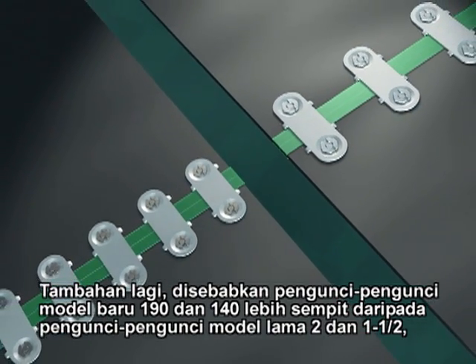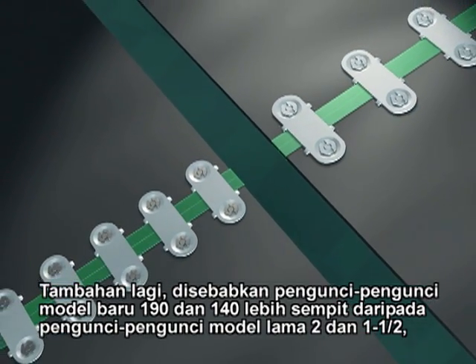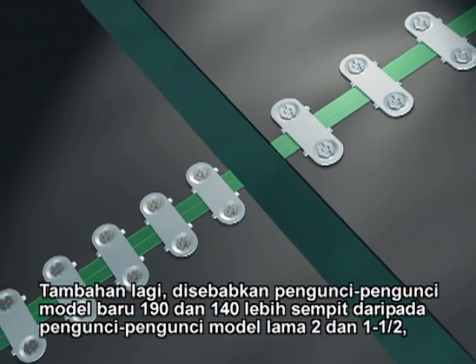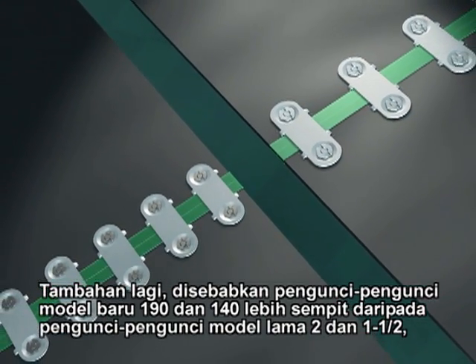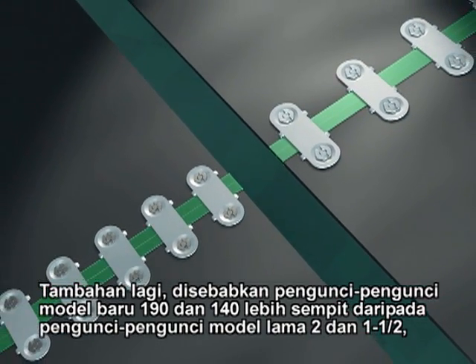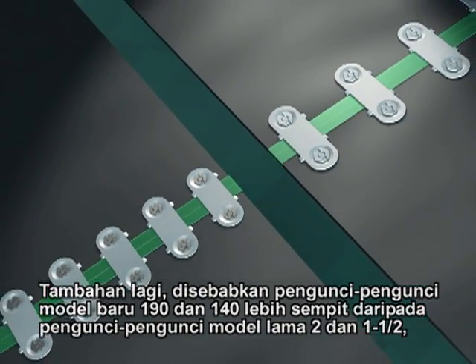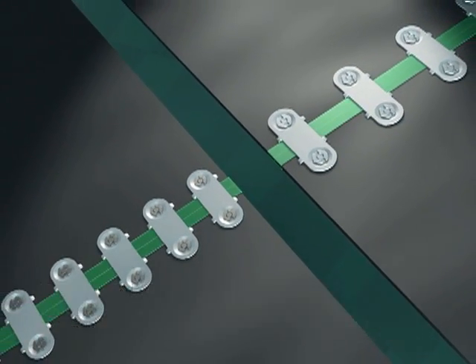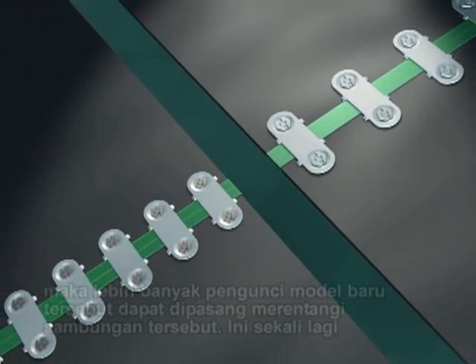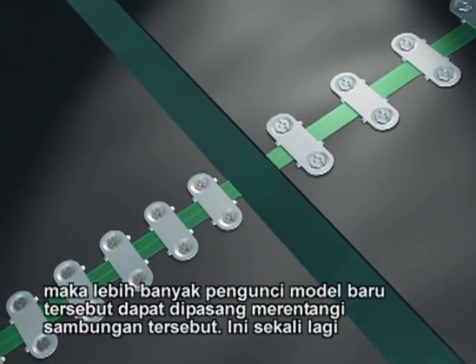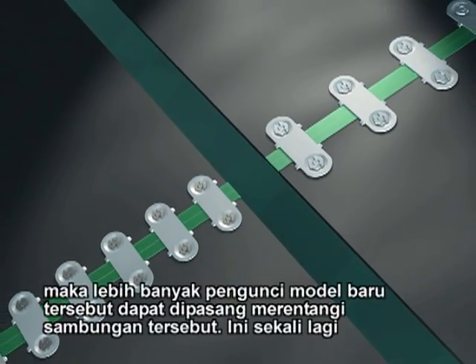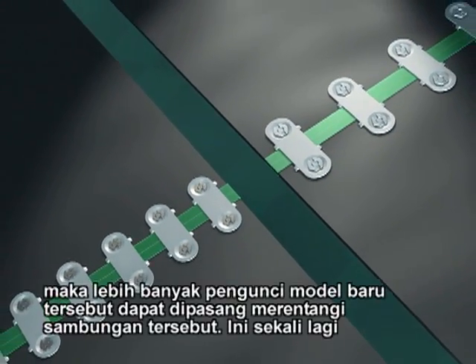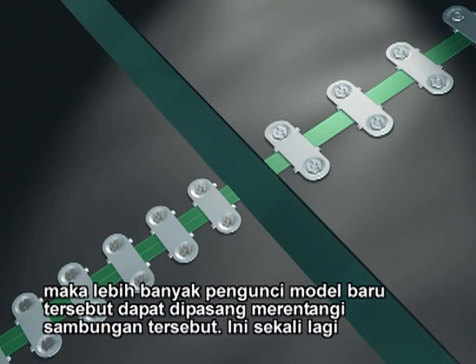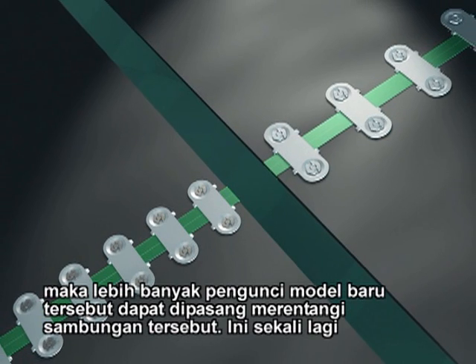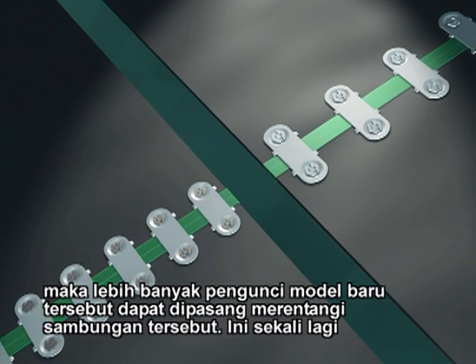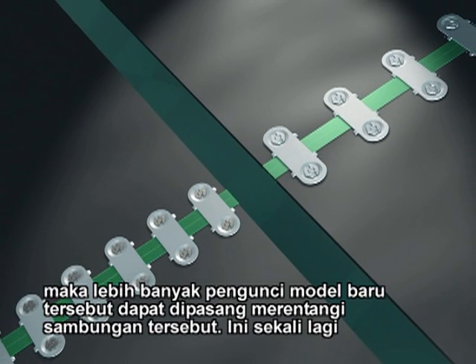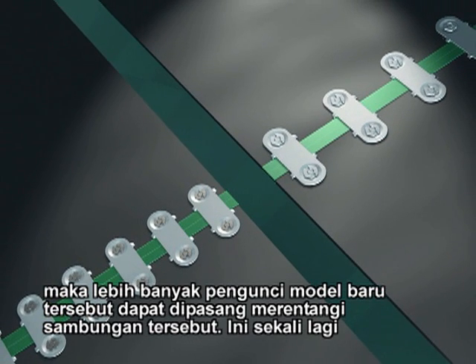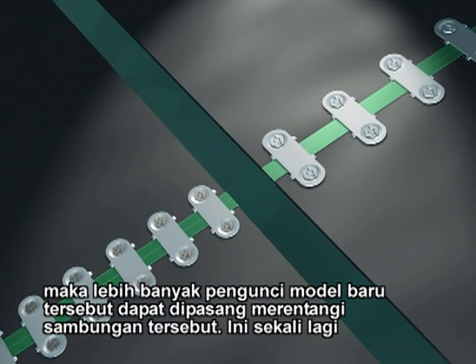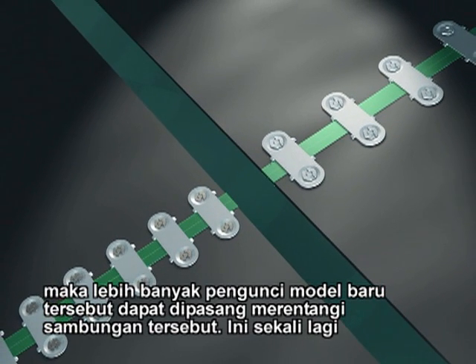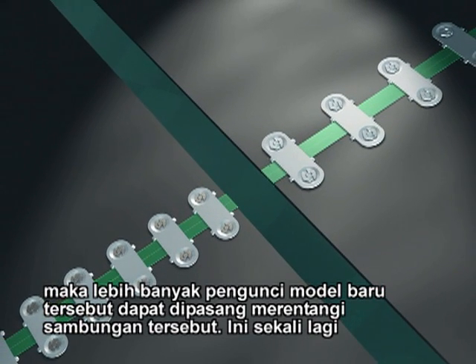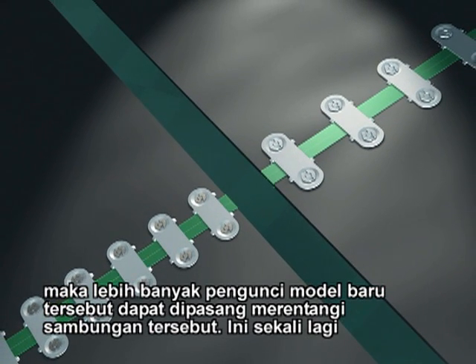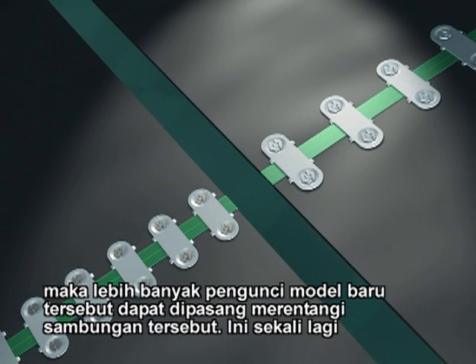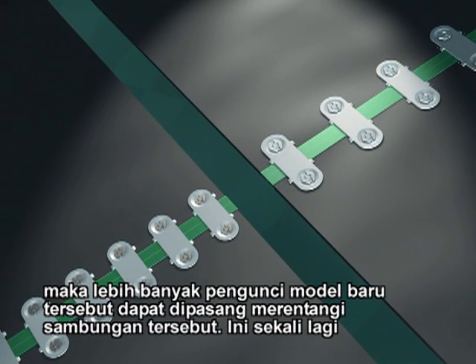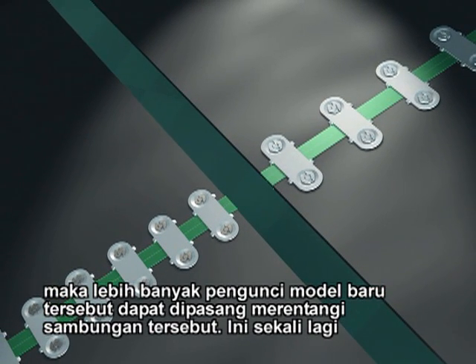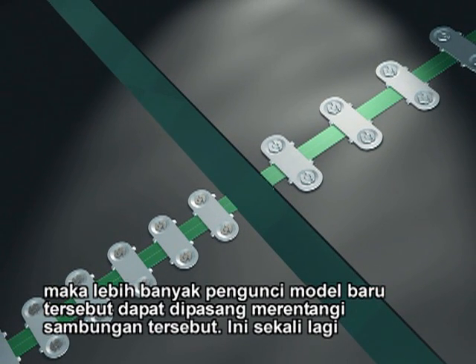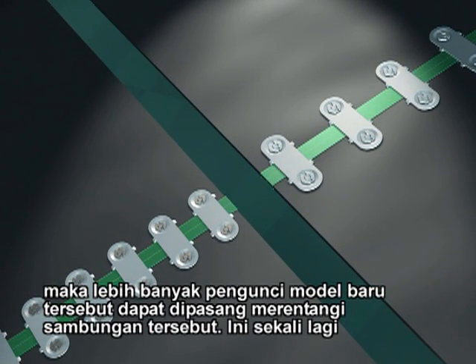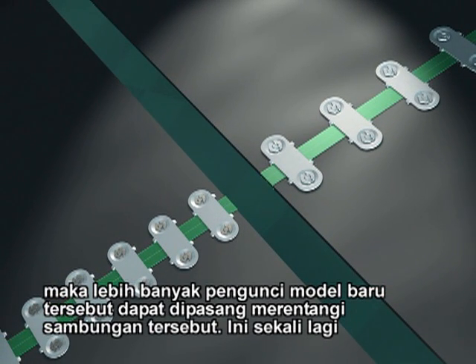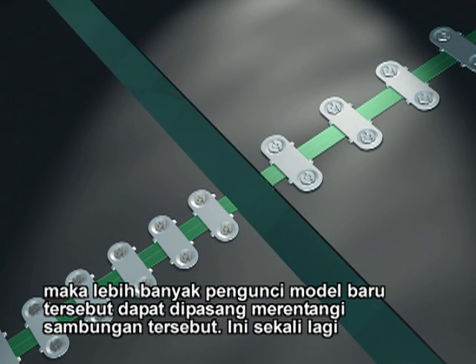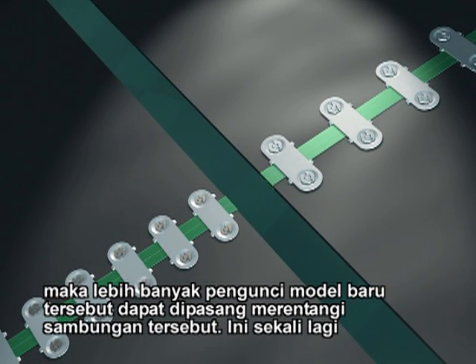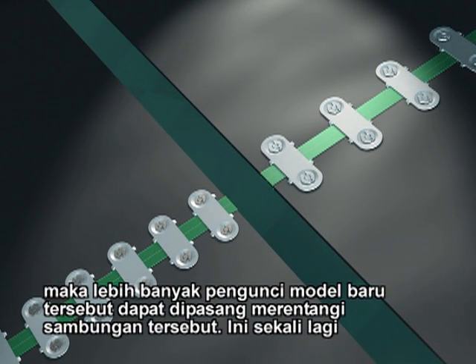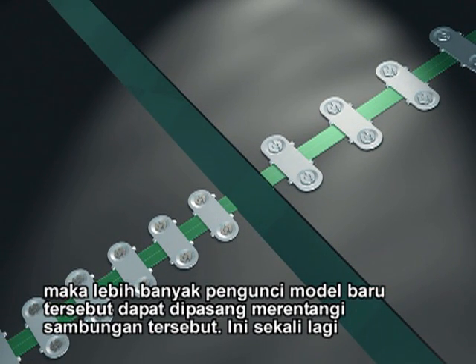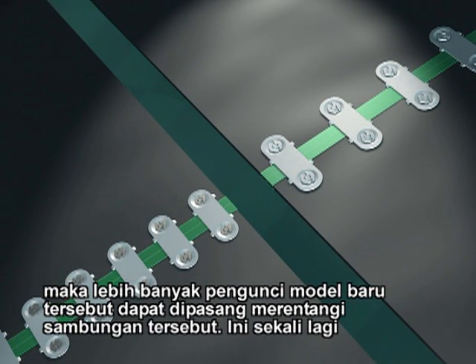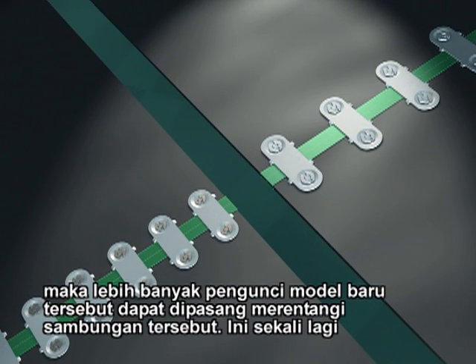More of them can be used across the splice. This again creates a stronger, more dependable joint.